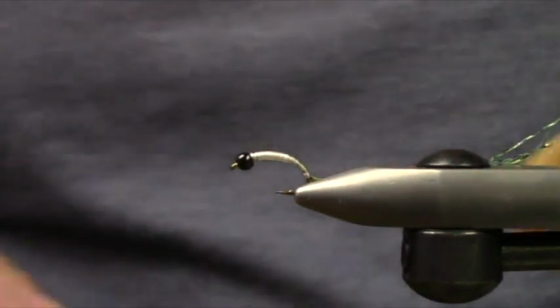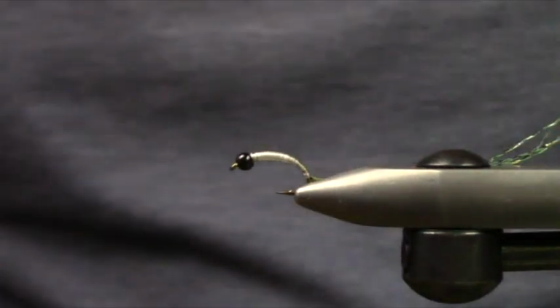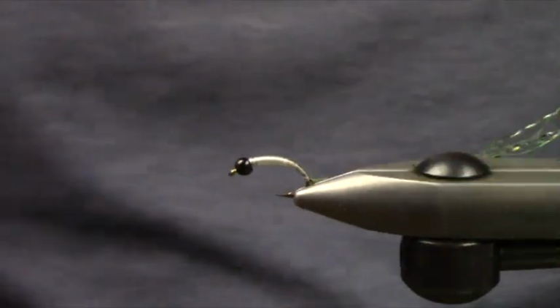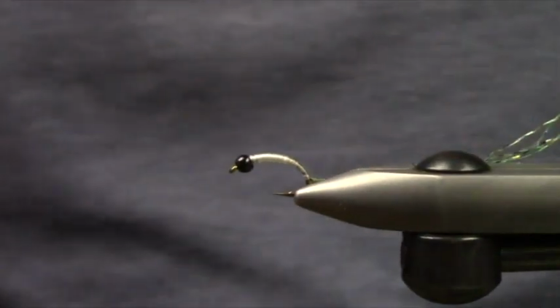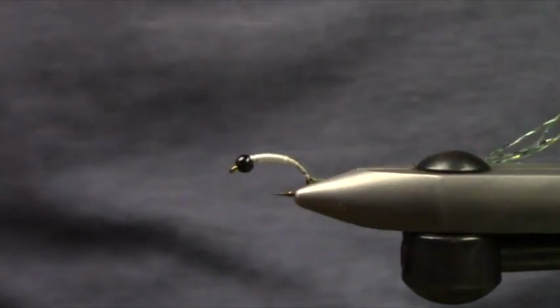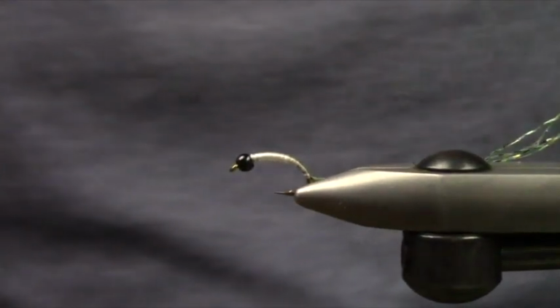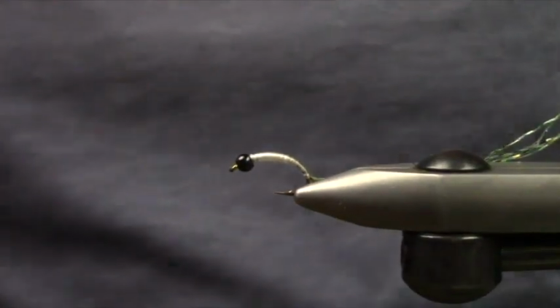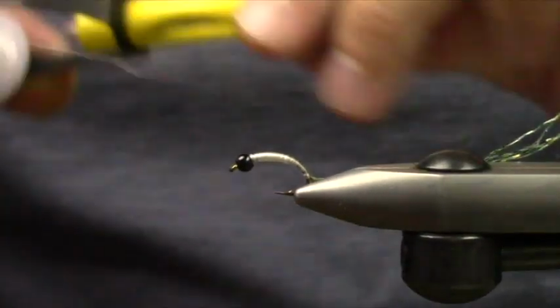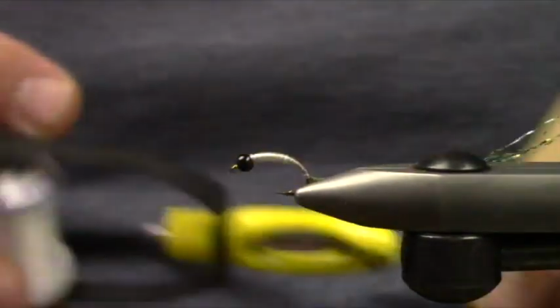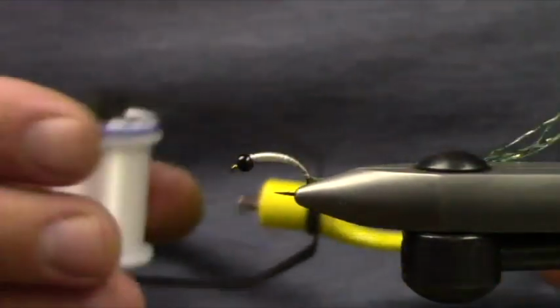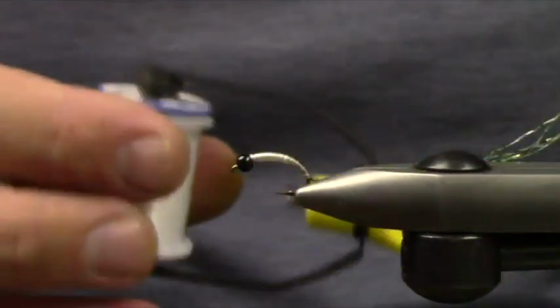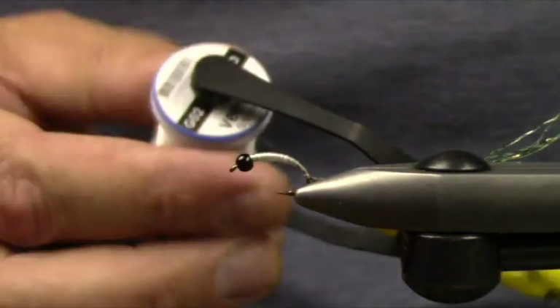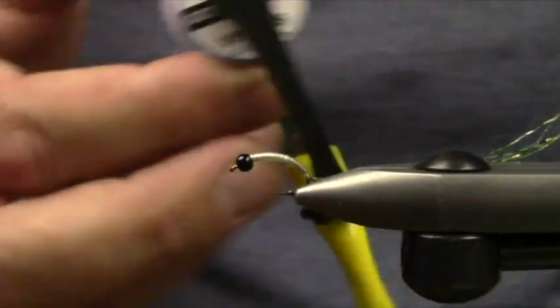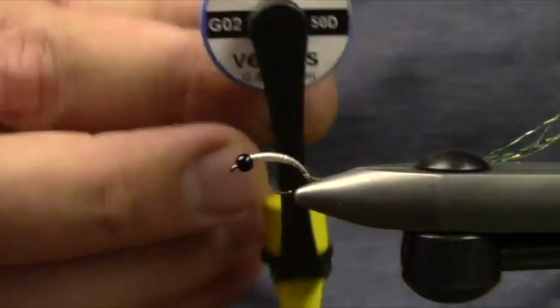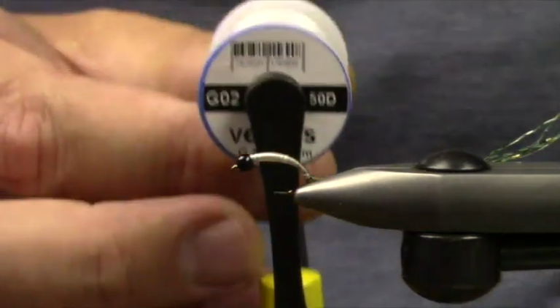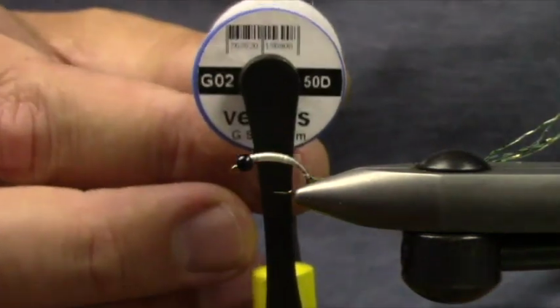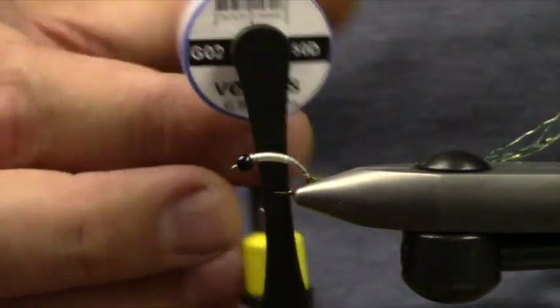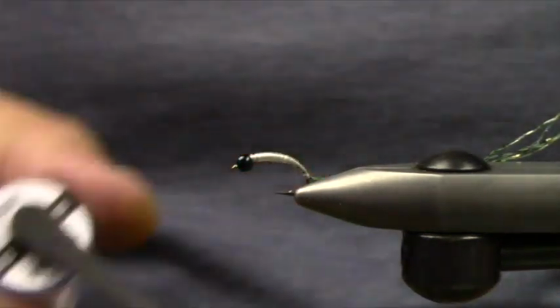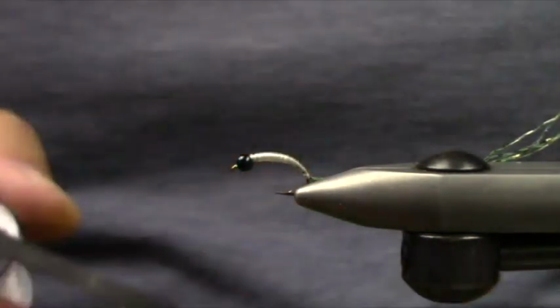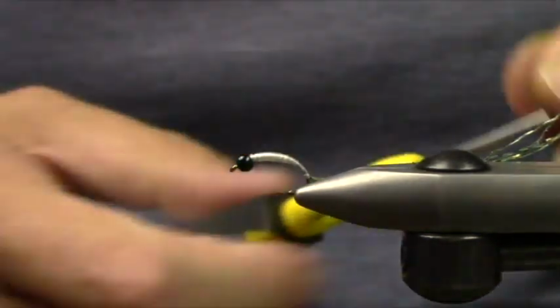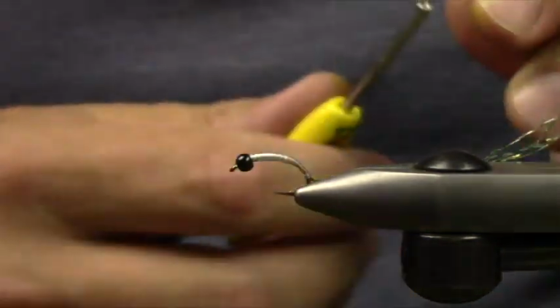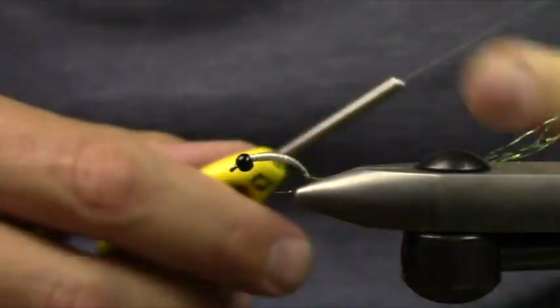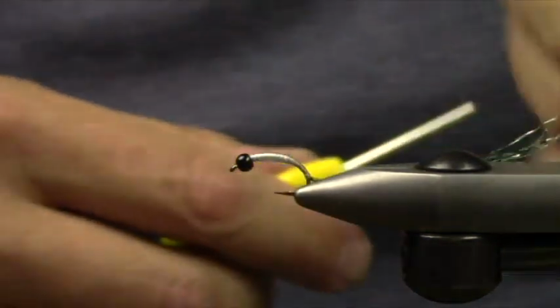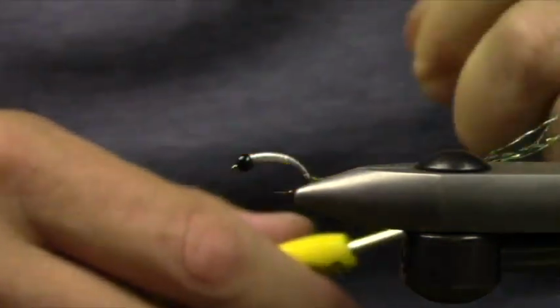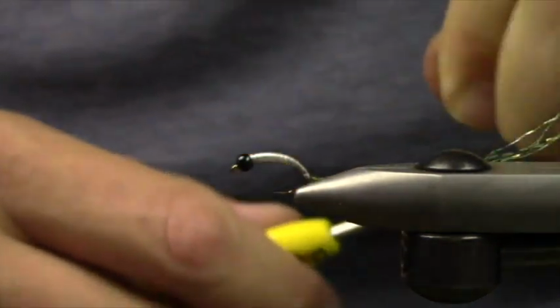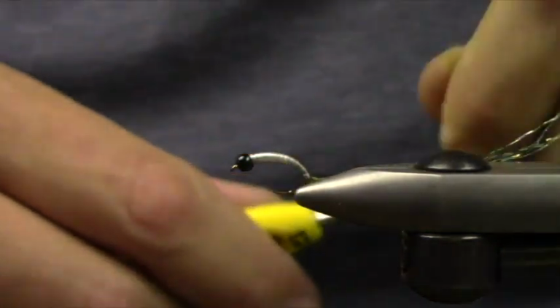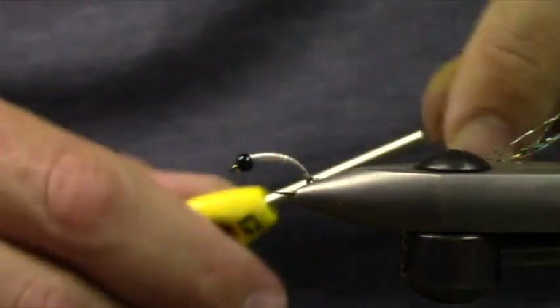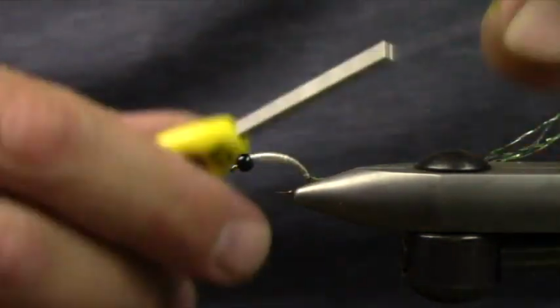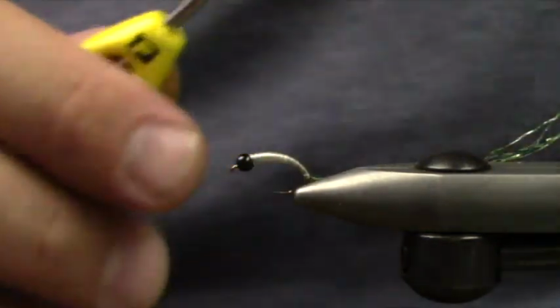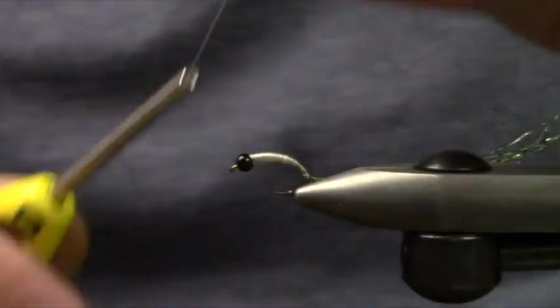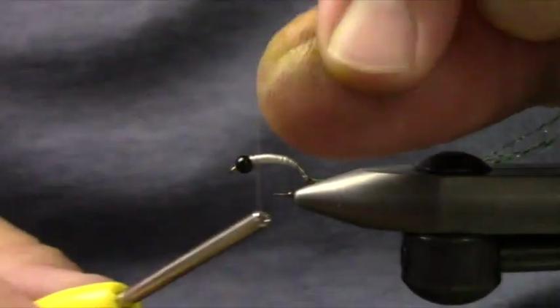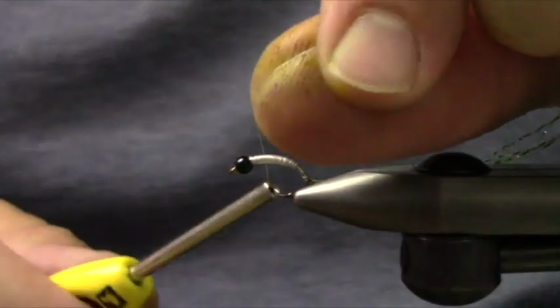I'm going to go ahead and start my 50D, because that's what I like to finish this fly with.